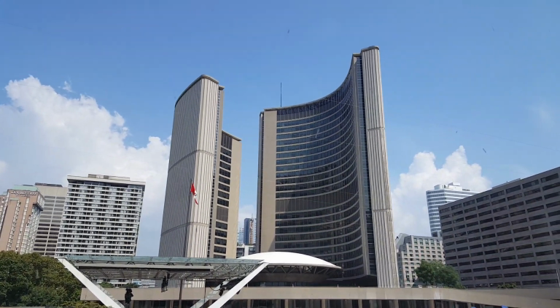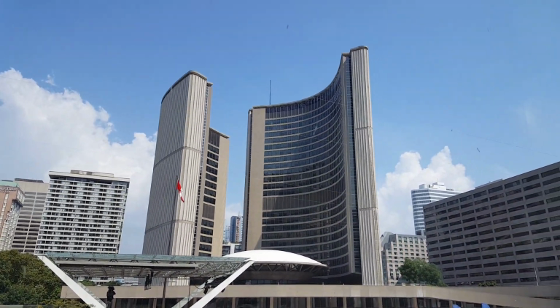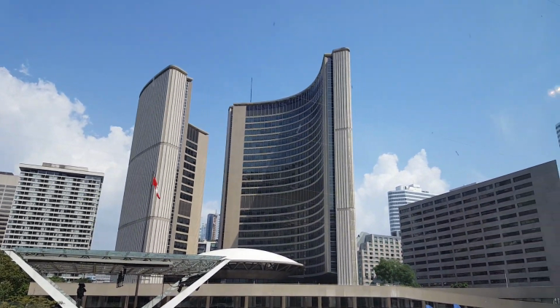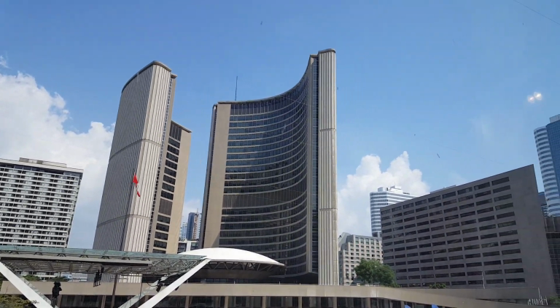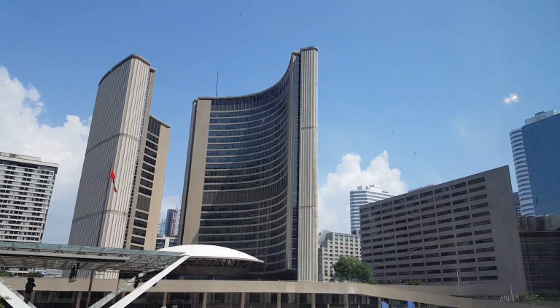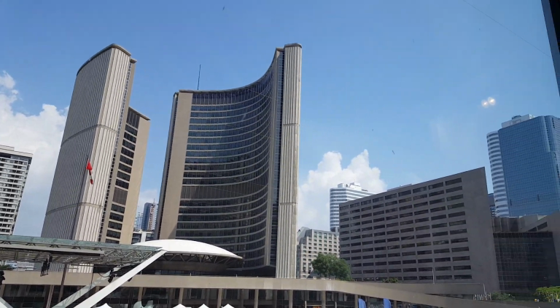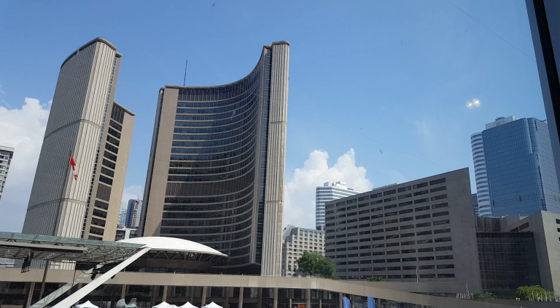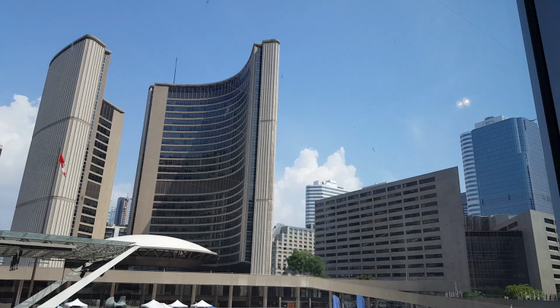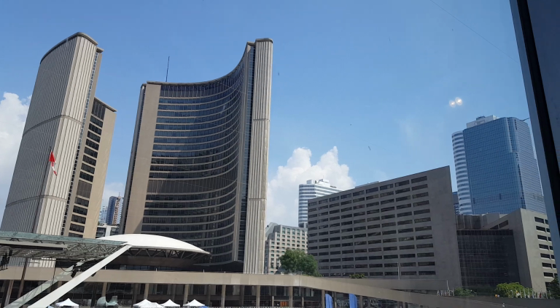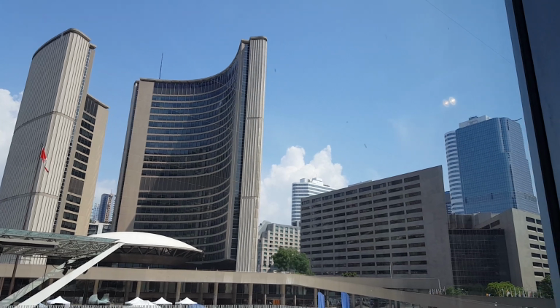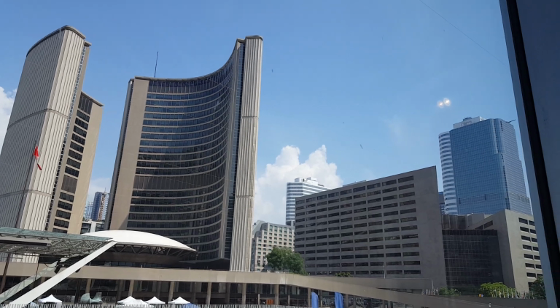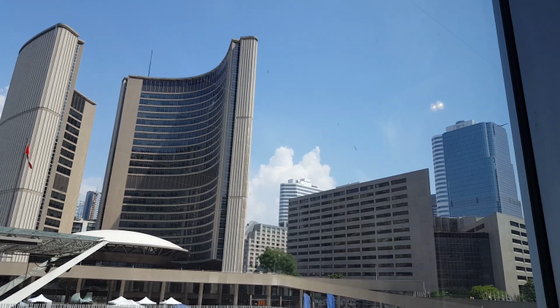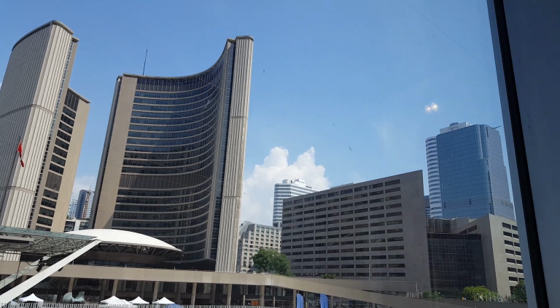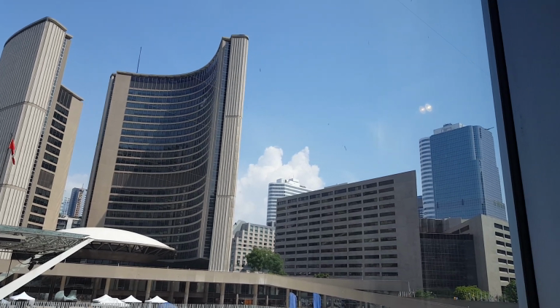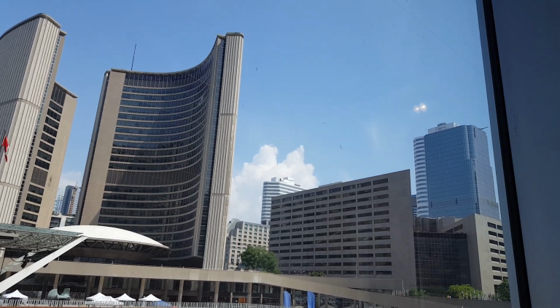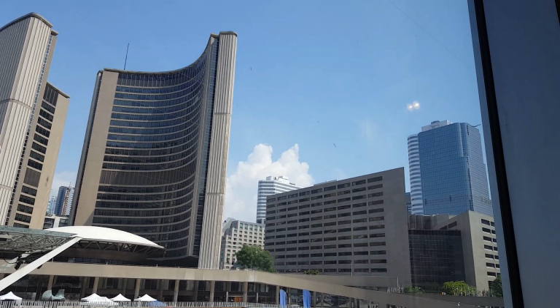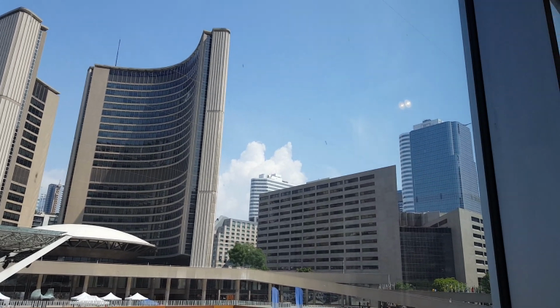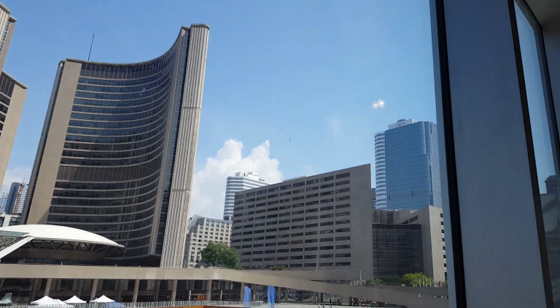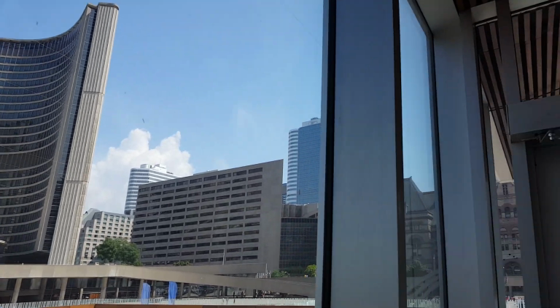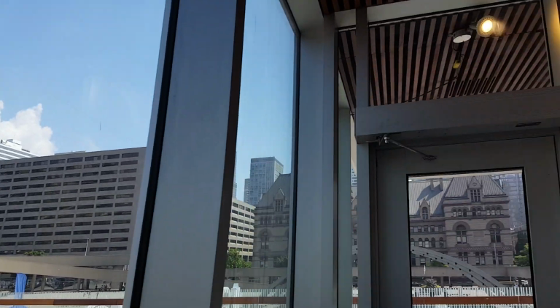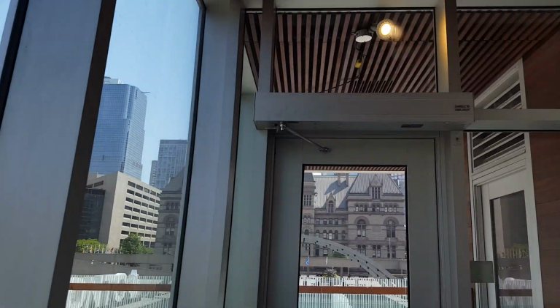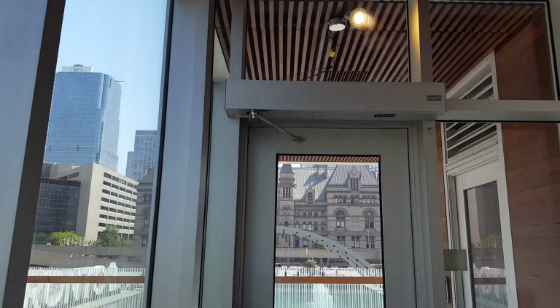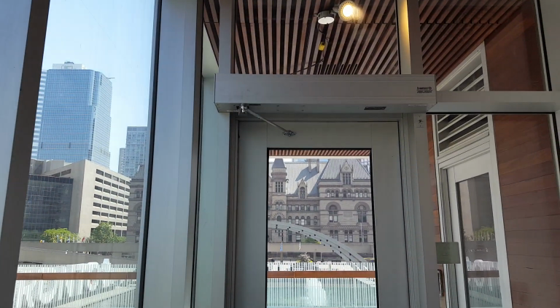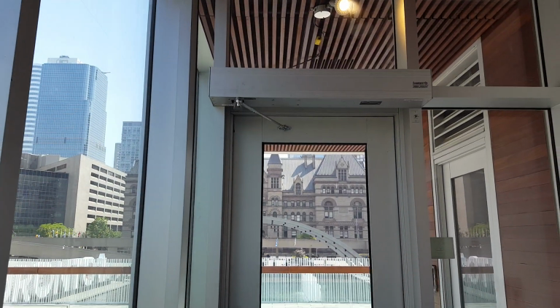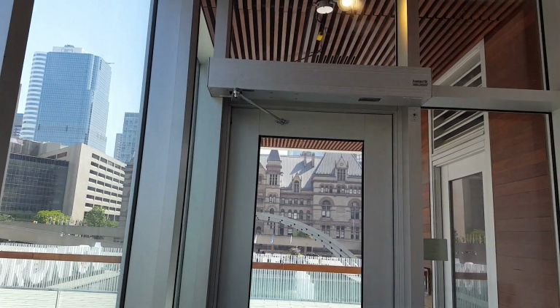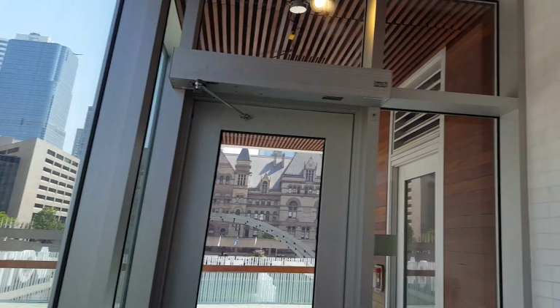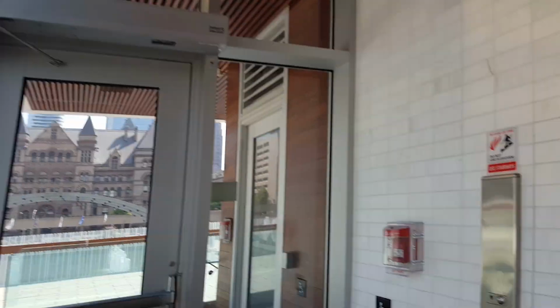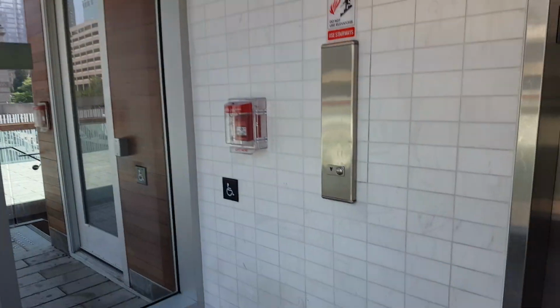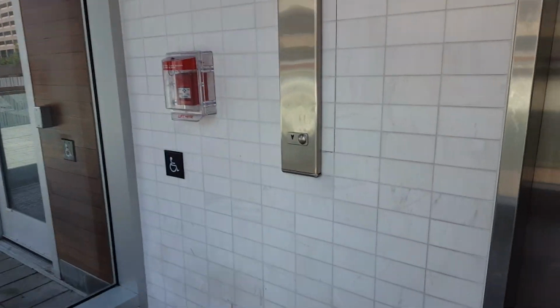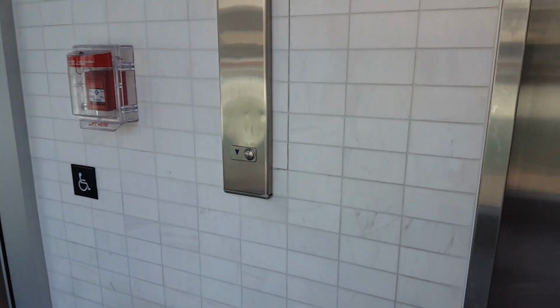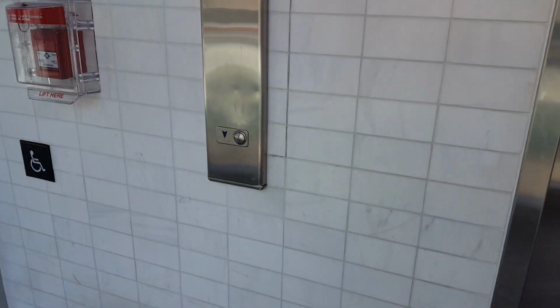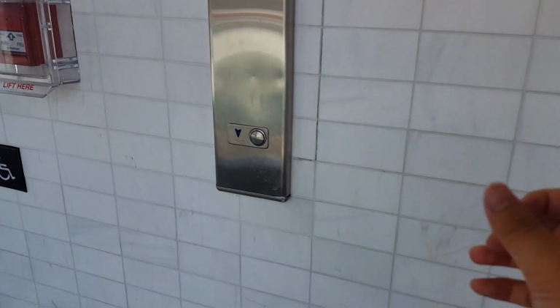Toronto City Hall. There's Old City Hall right here. Go back down.